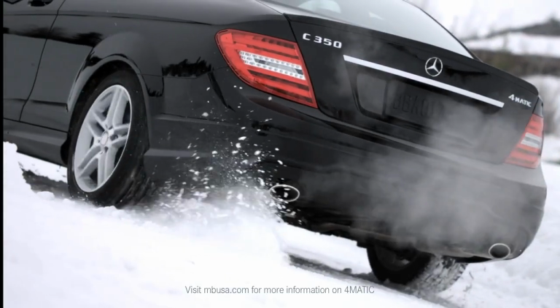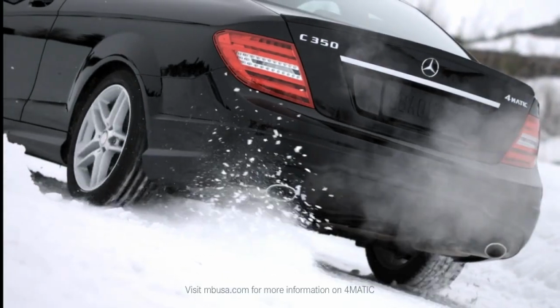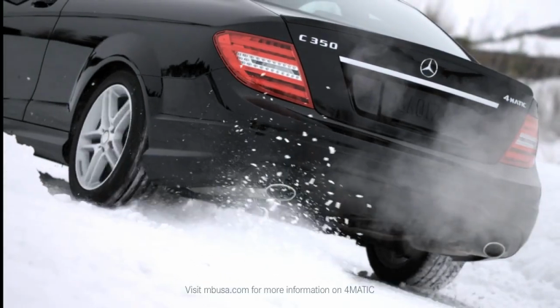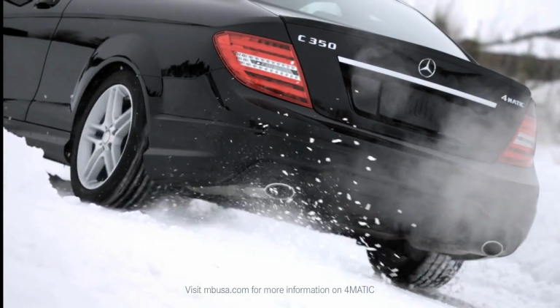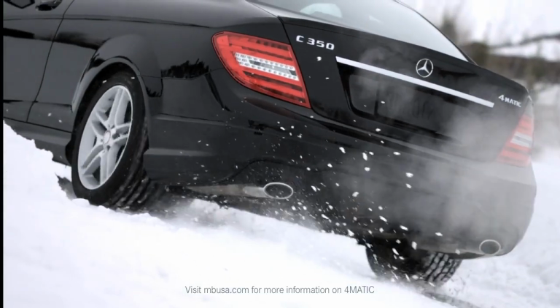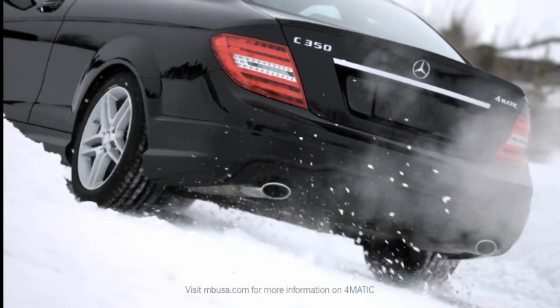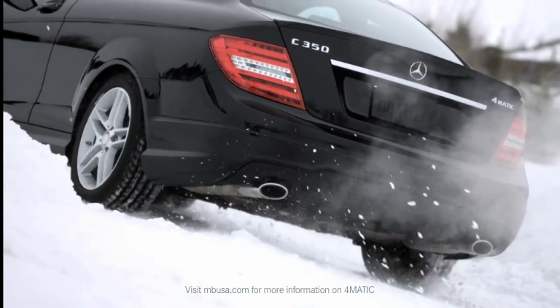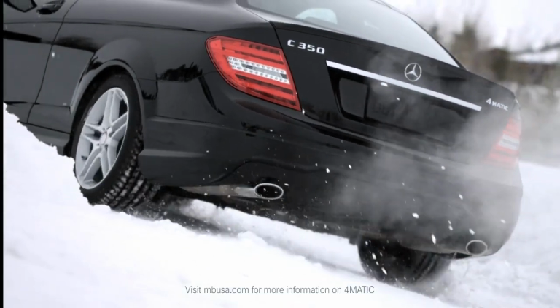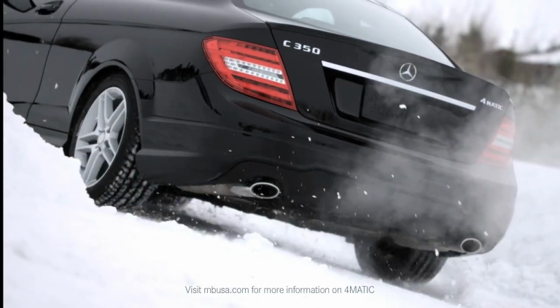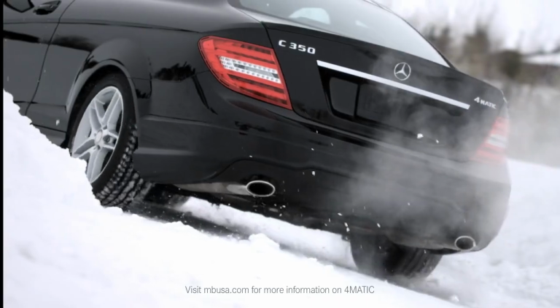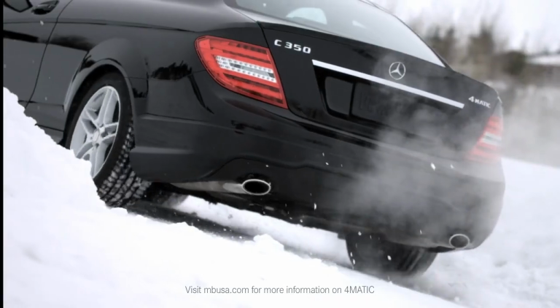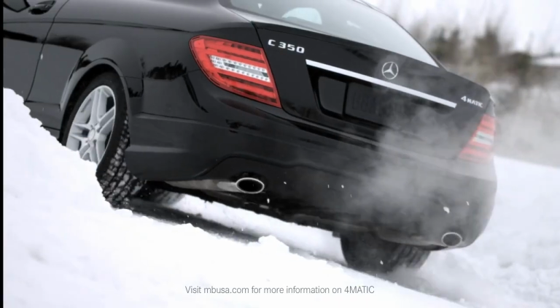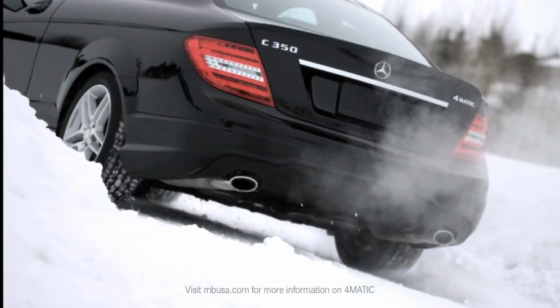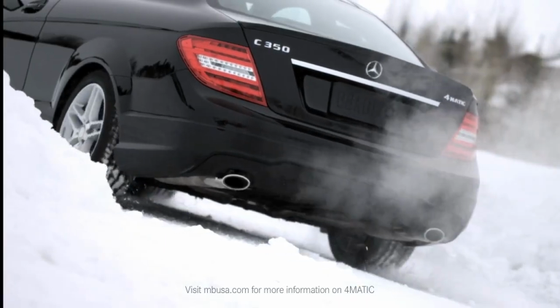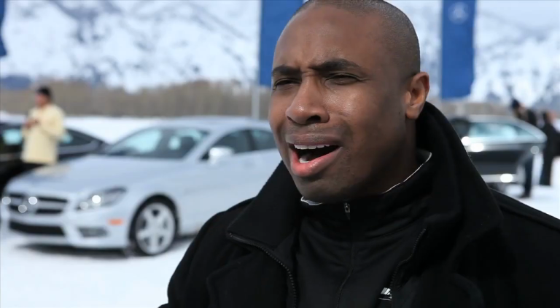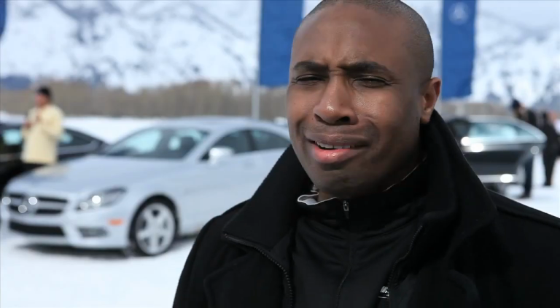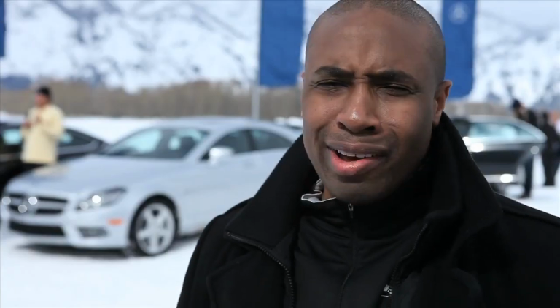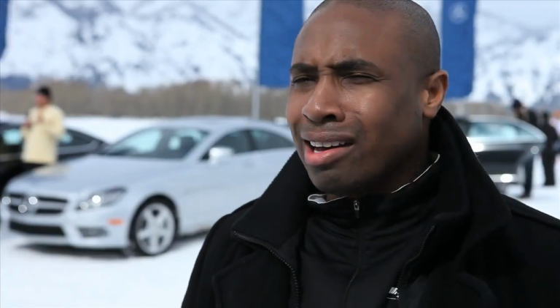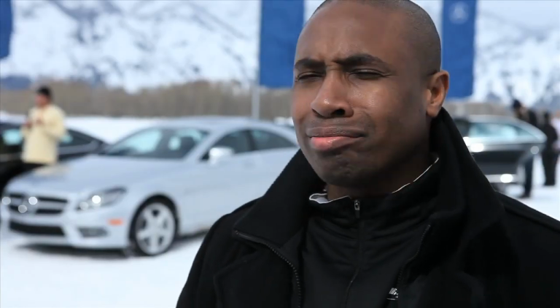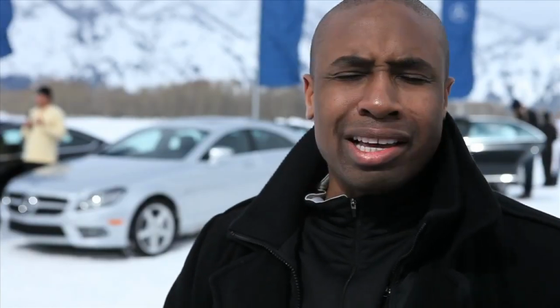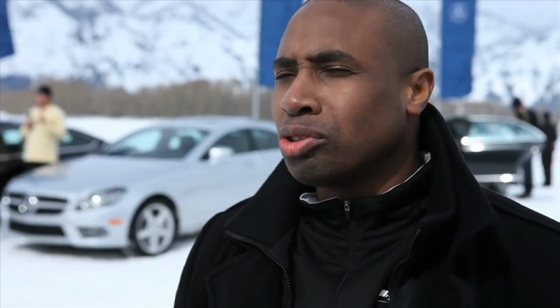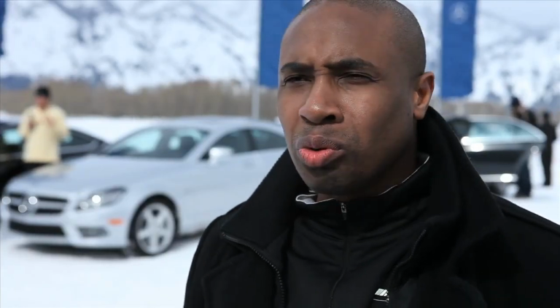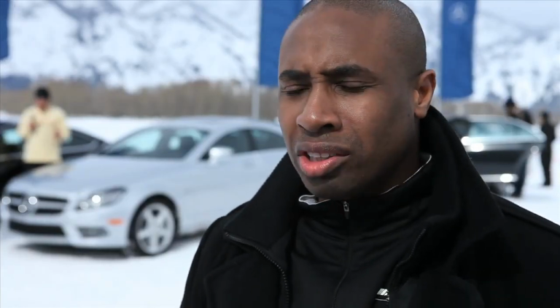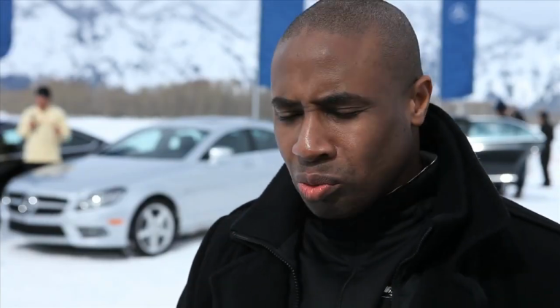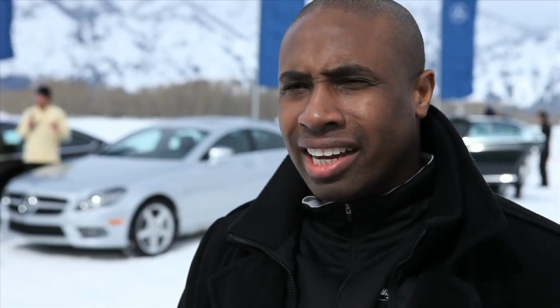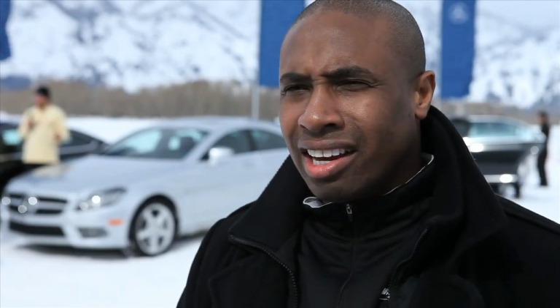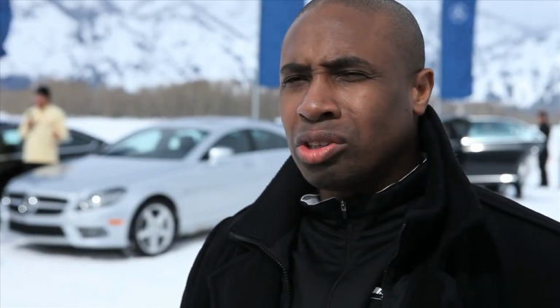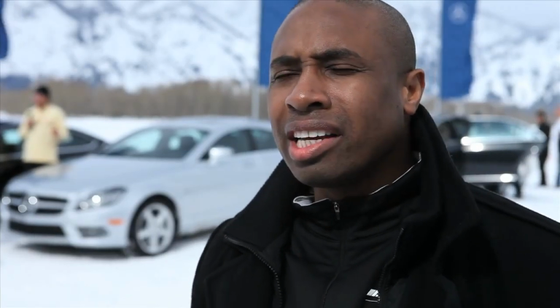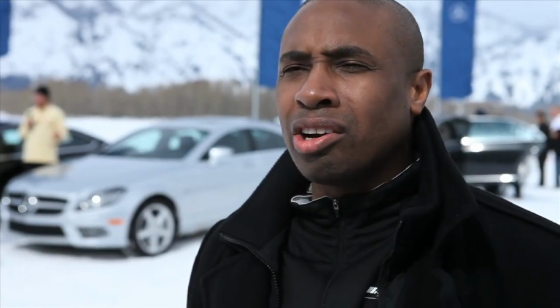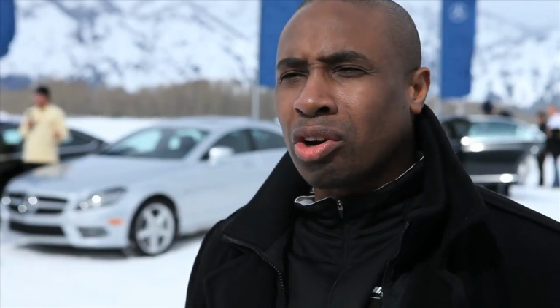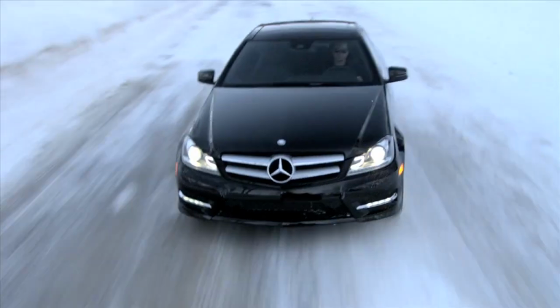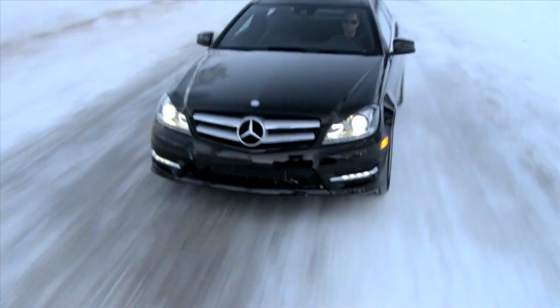Grab your snowboard, your skis, and go wherever you want — Jackson Hole, Vermont, Vail. If you want to get there, you can get there in our Coupe.